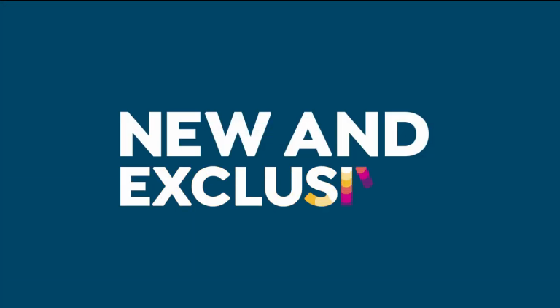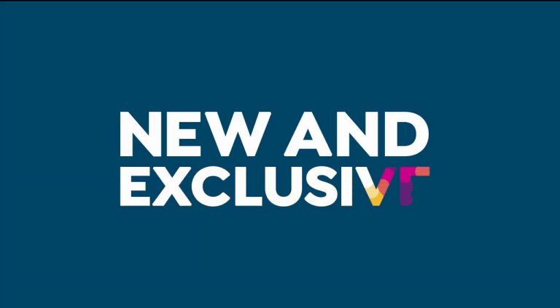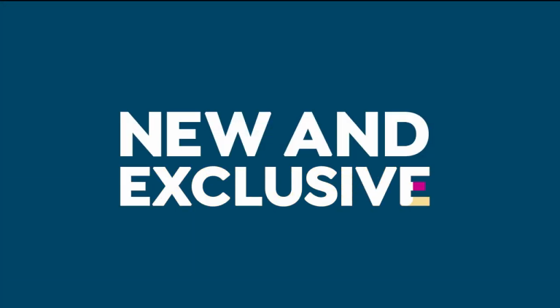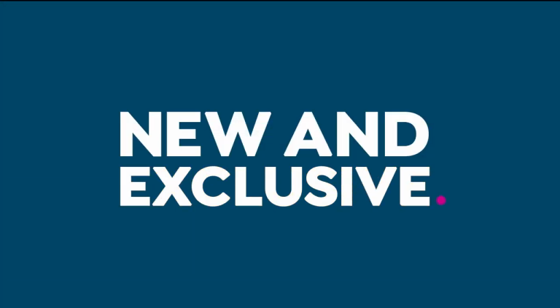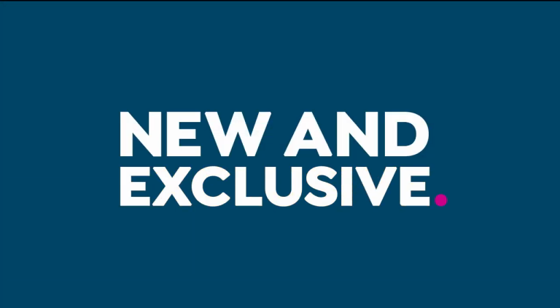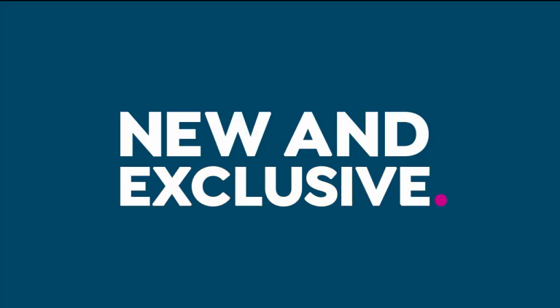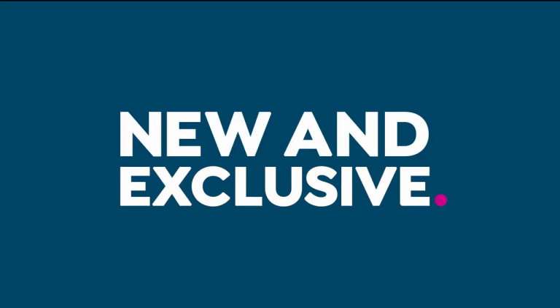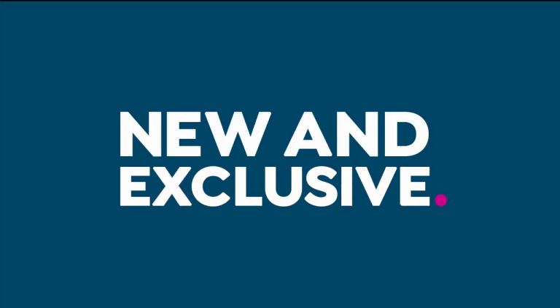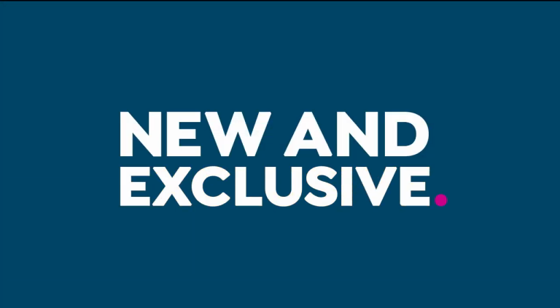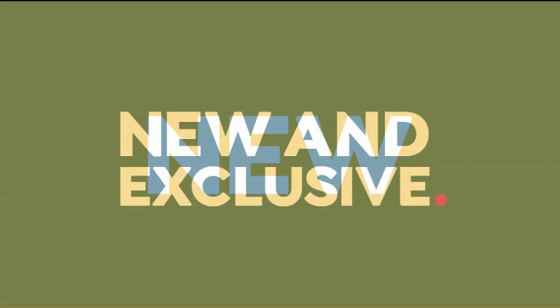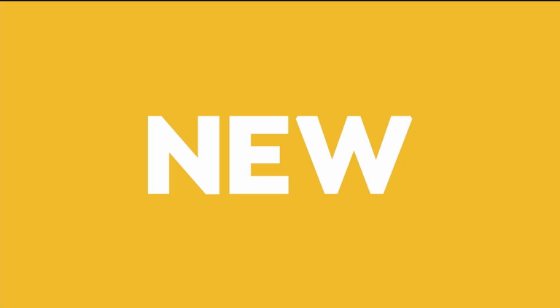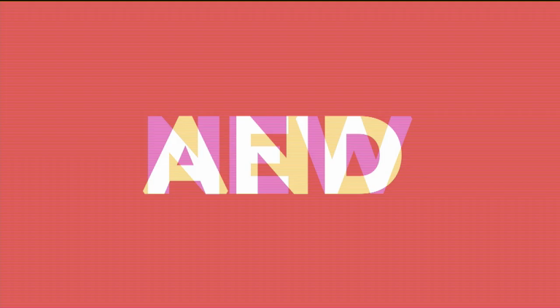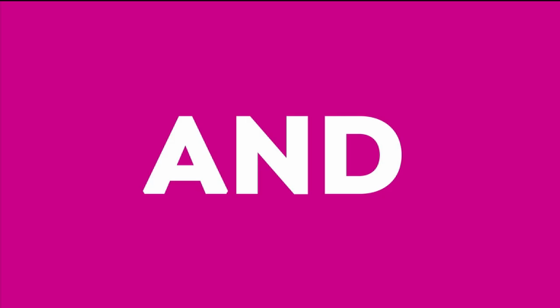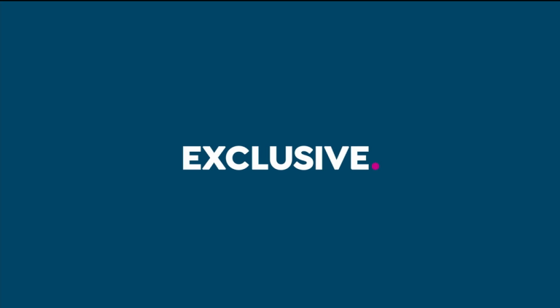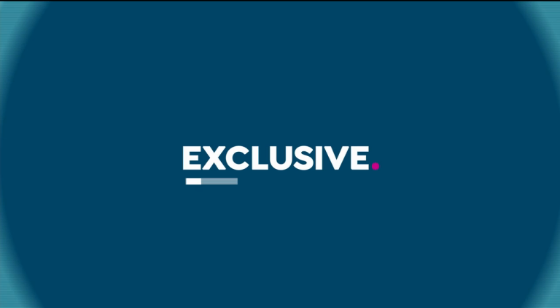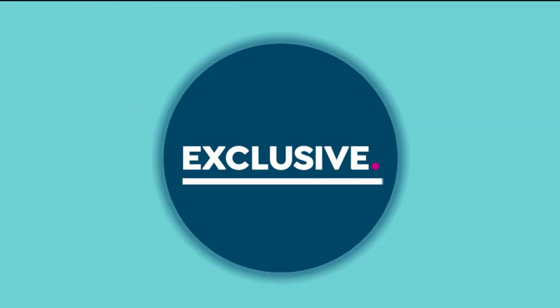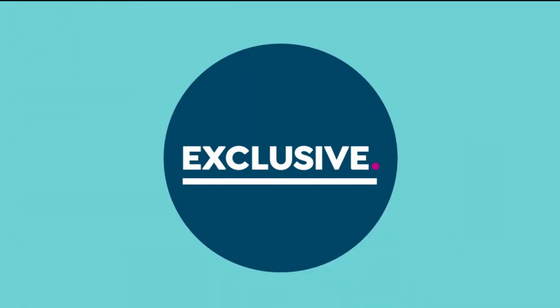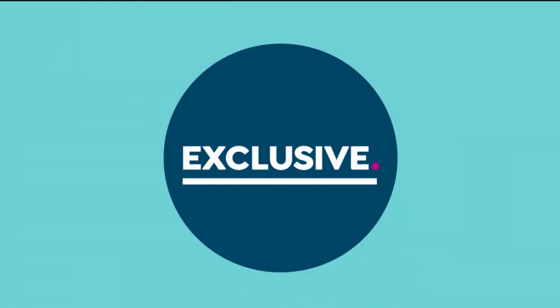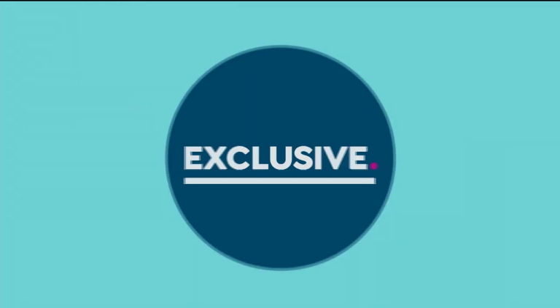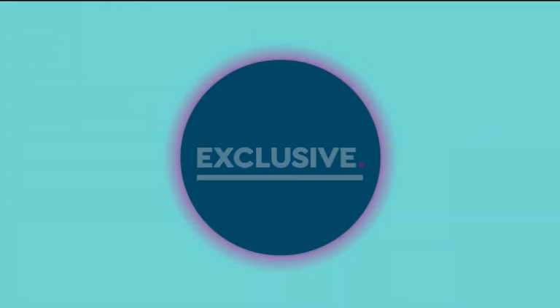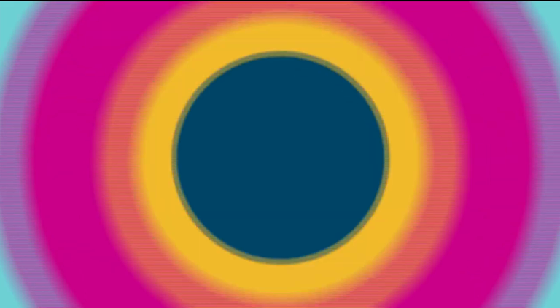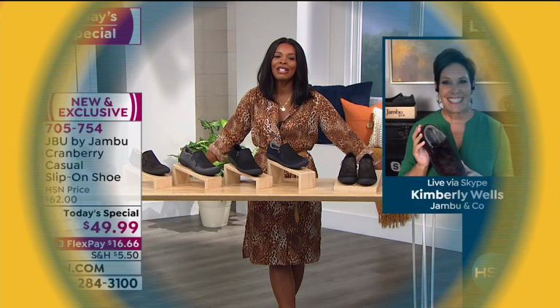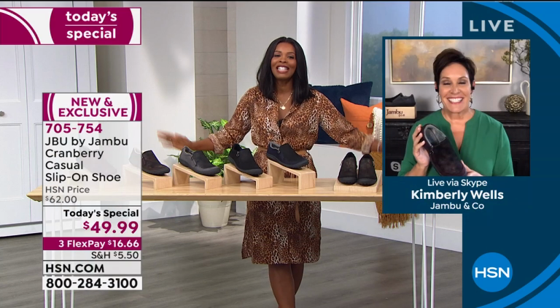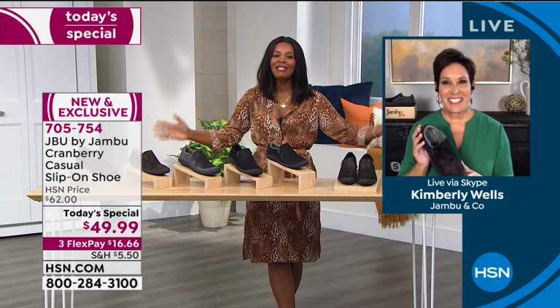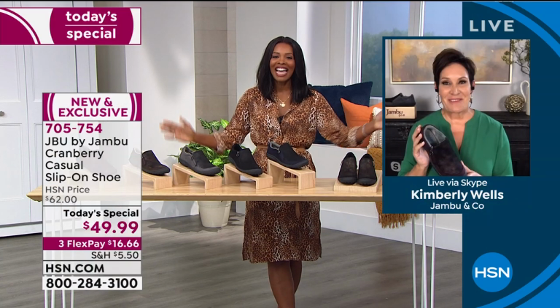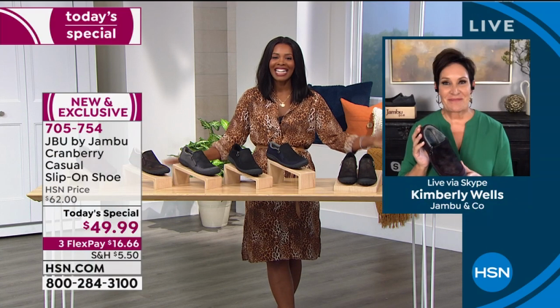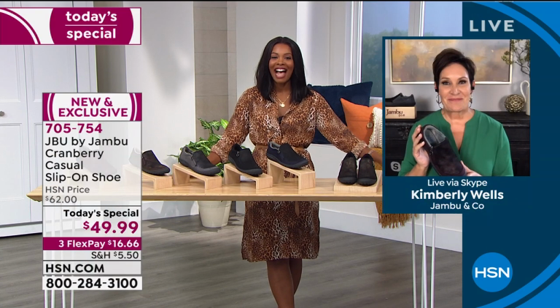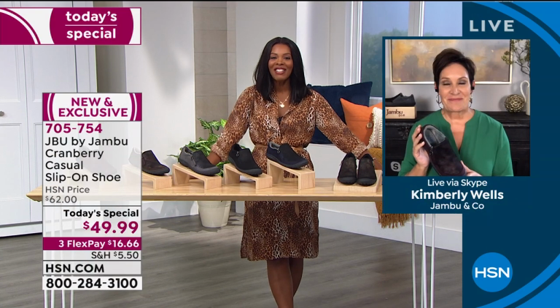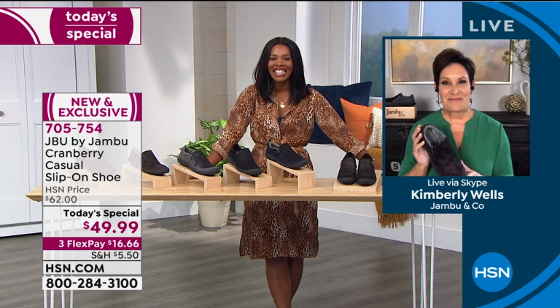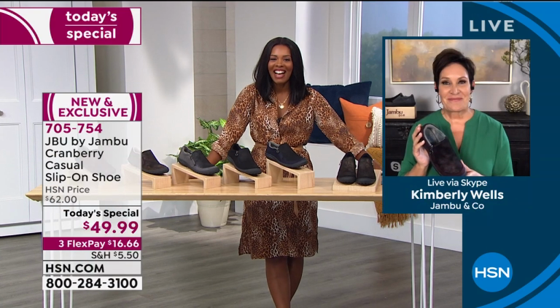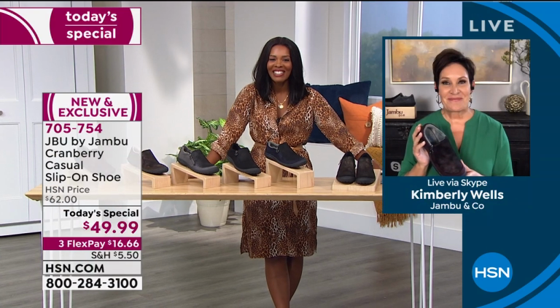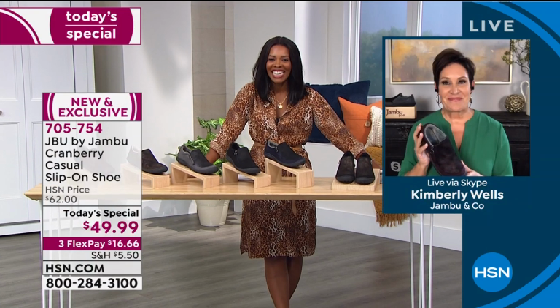You've seen Kimberly on television for so many years, wearing her Jambu Today Specials. Kimberly, we are so glad to have you this hour.